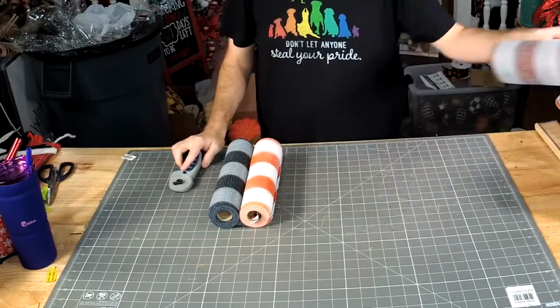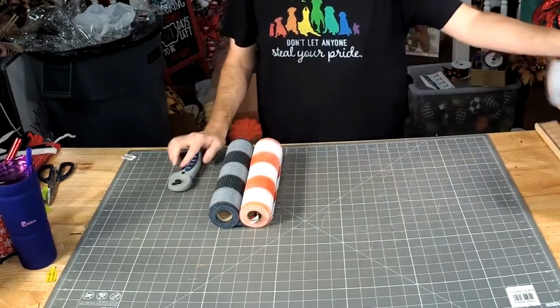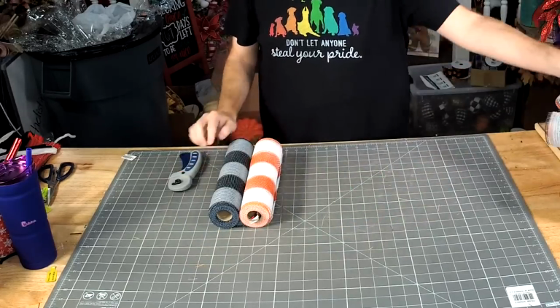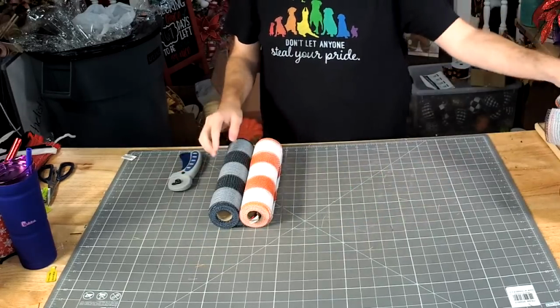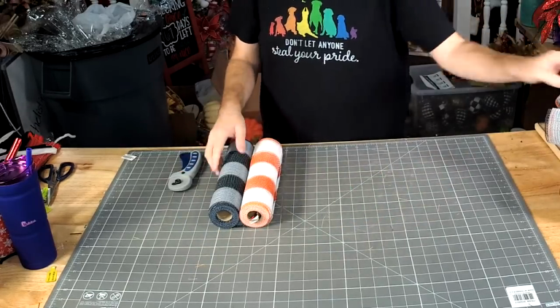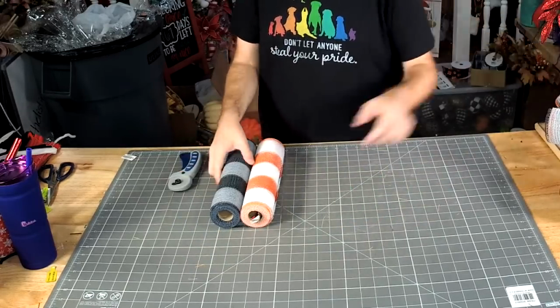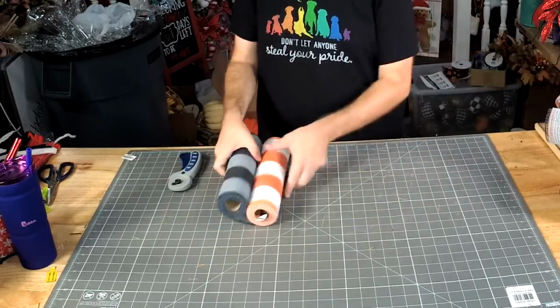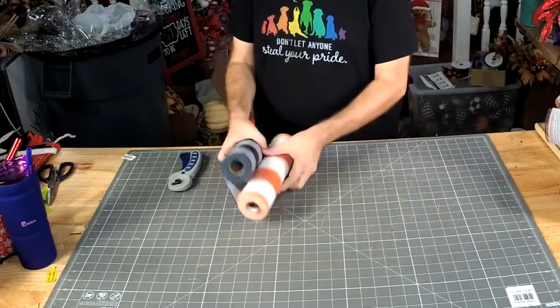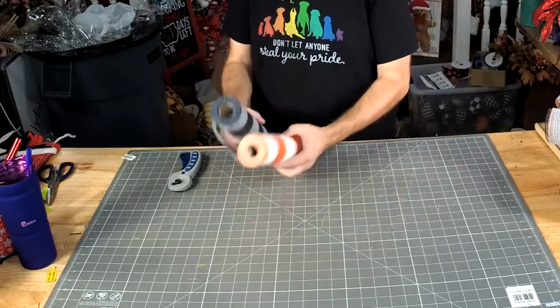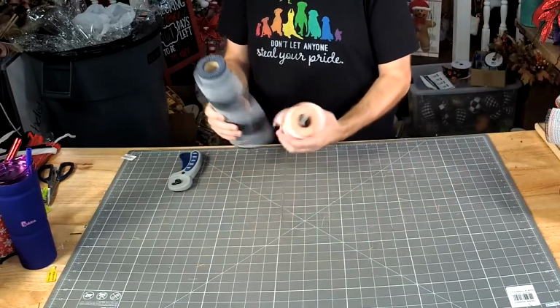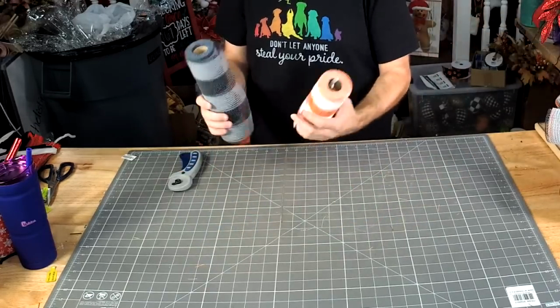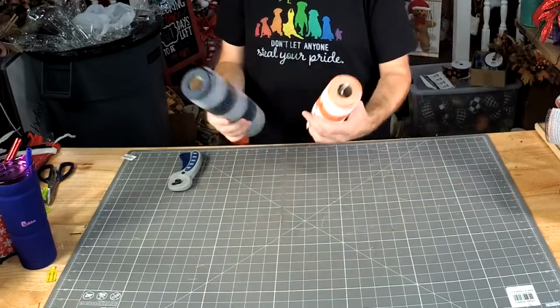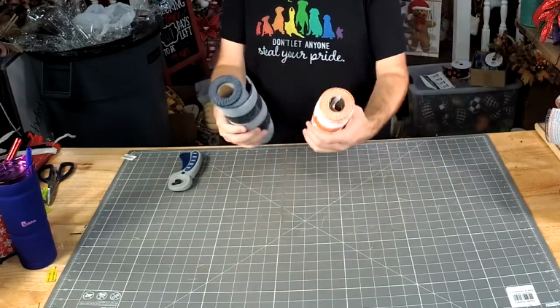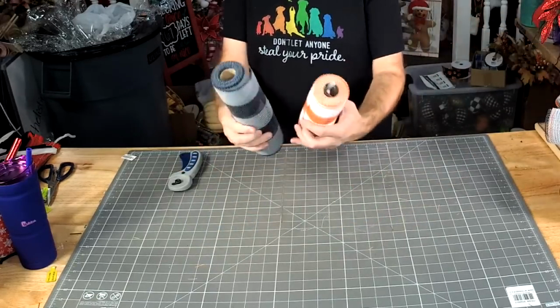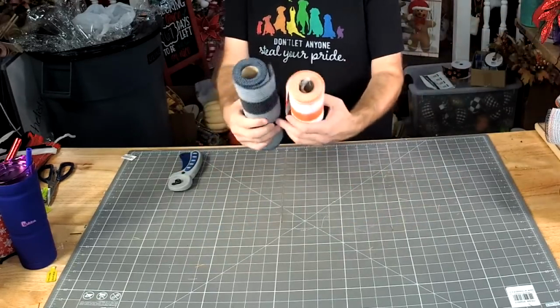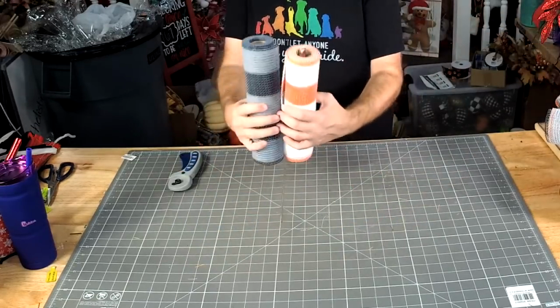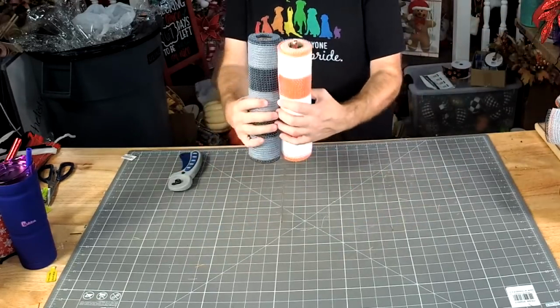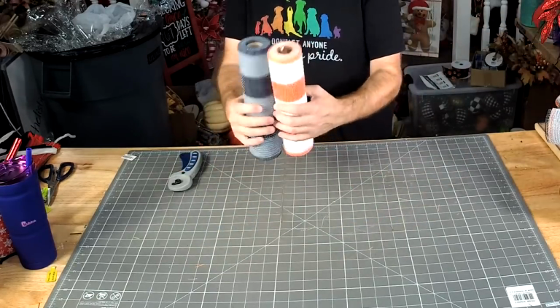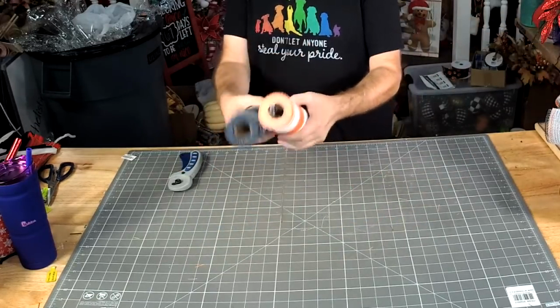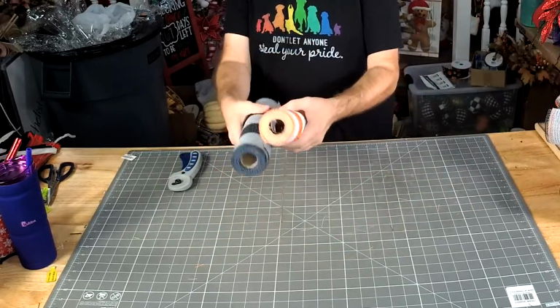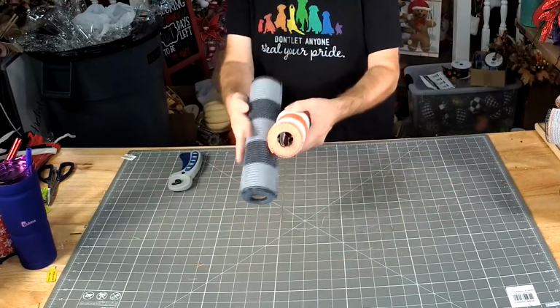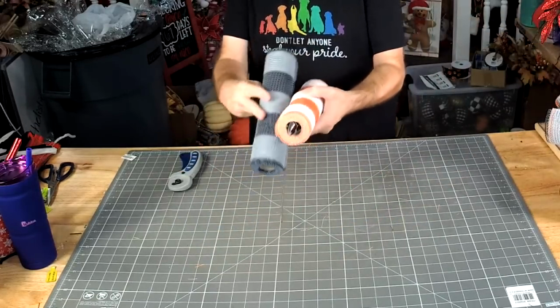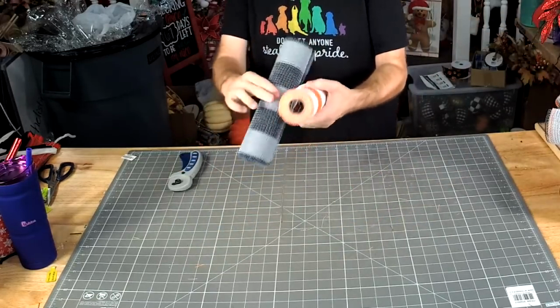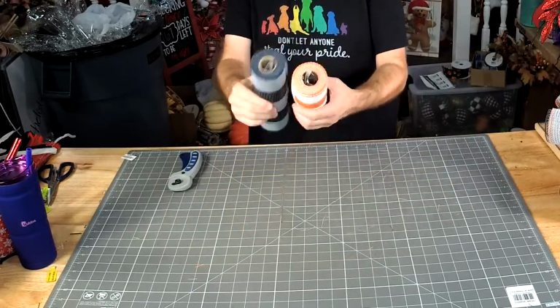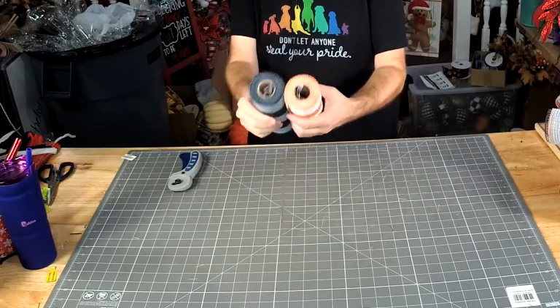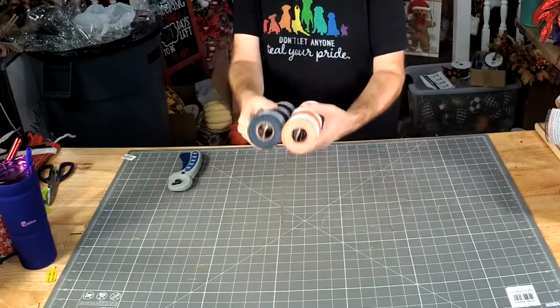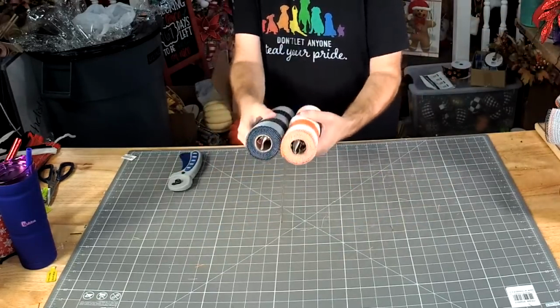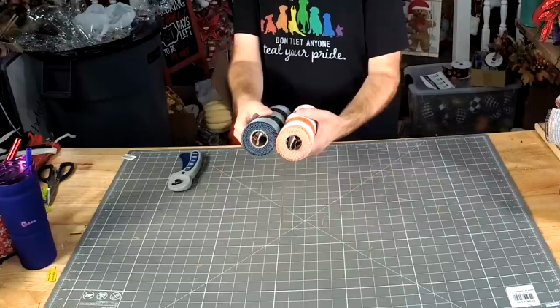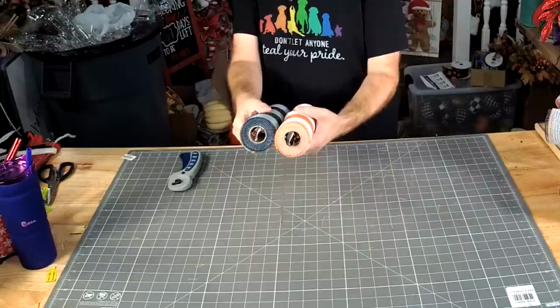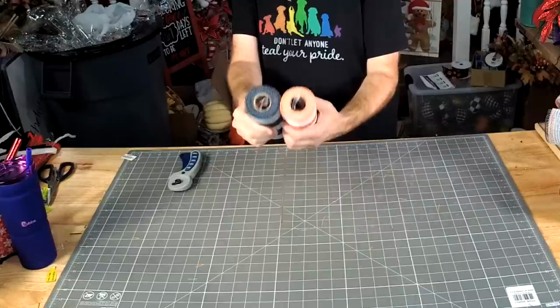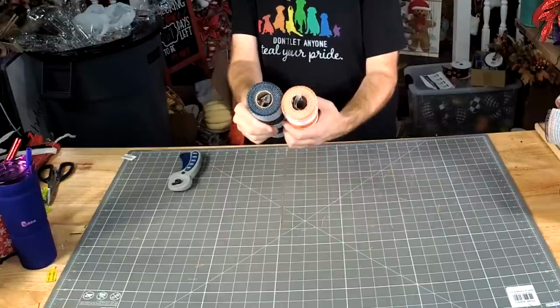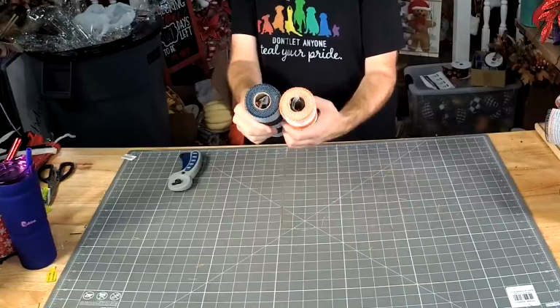We're still going to have mesh left over of both — that's why we tucked those tags into the roll.